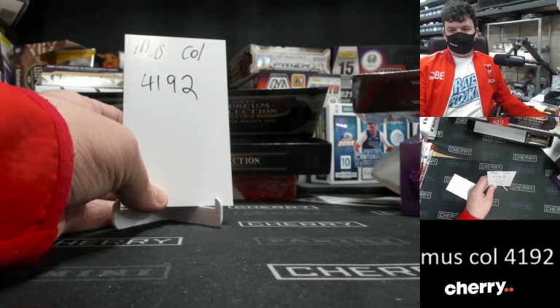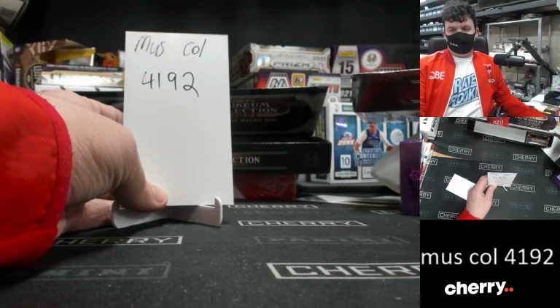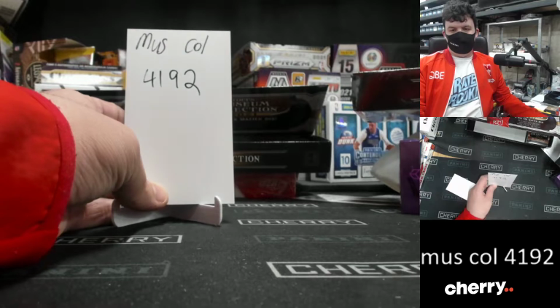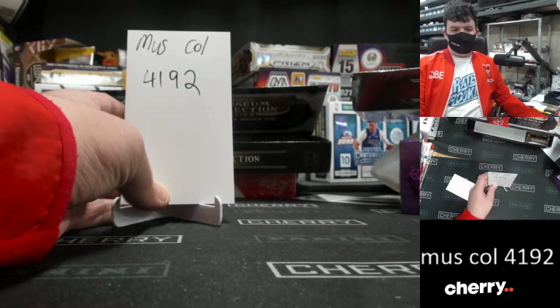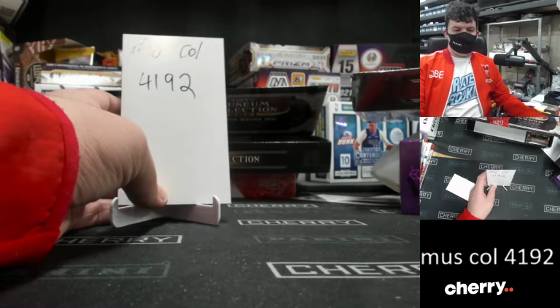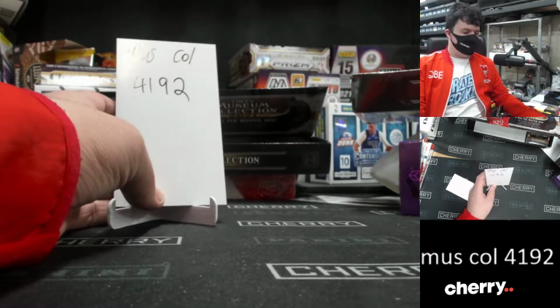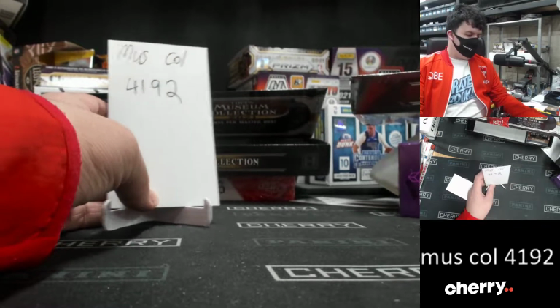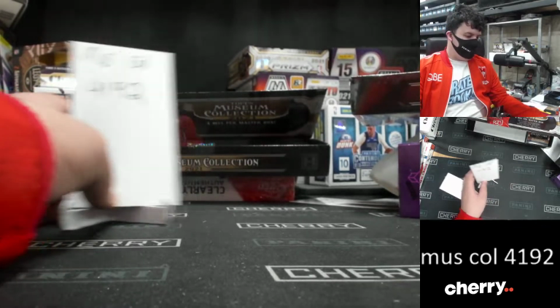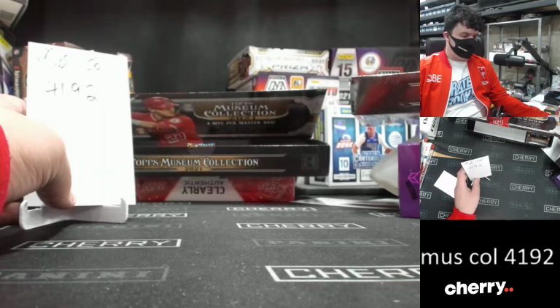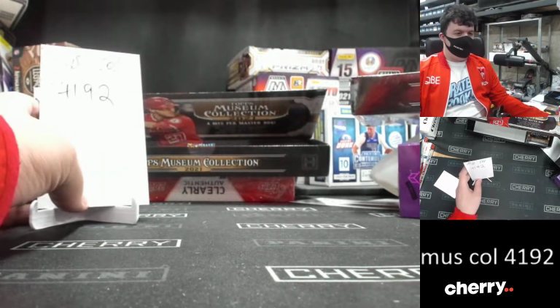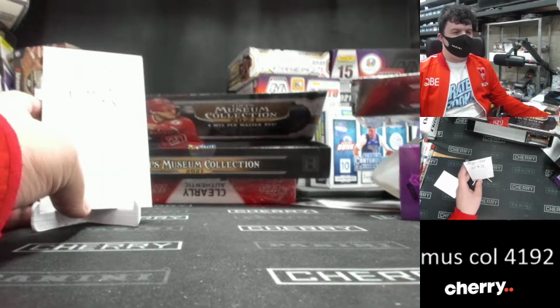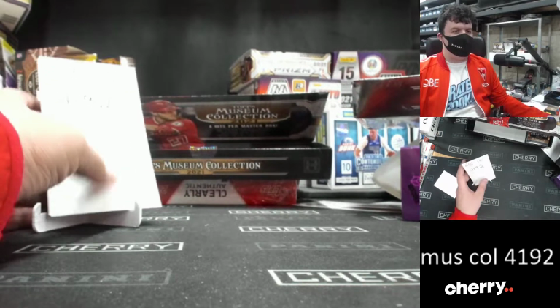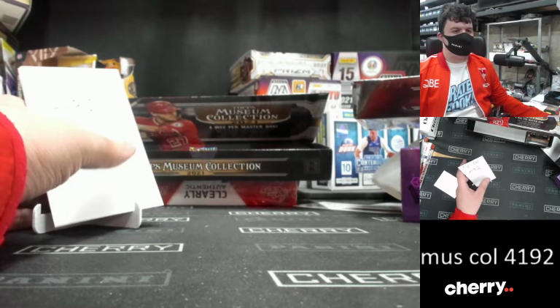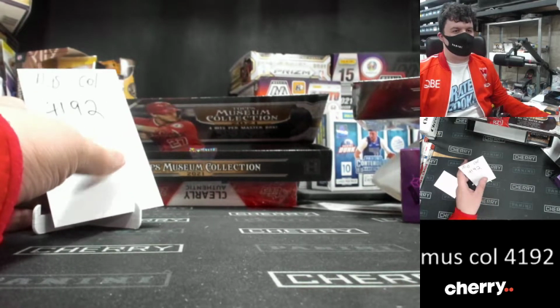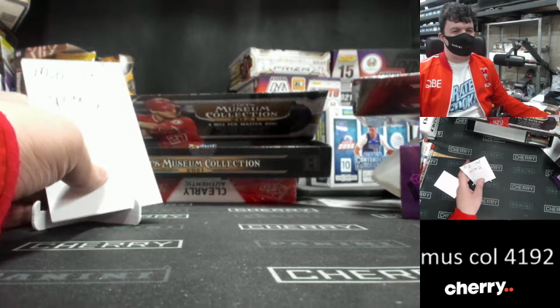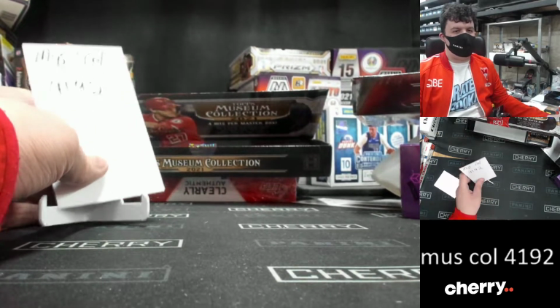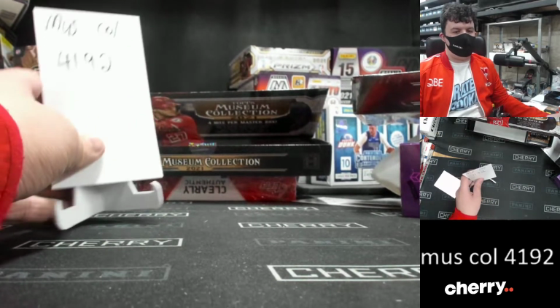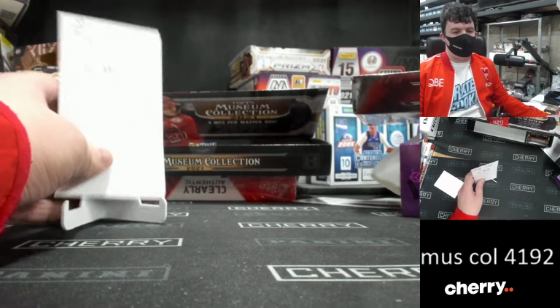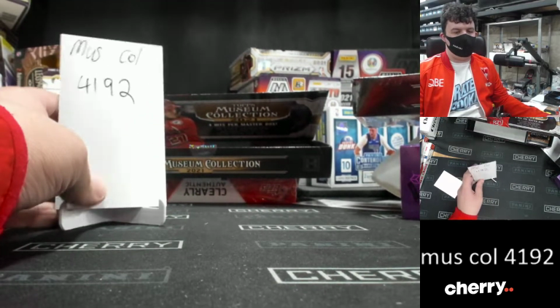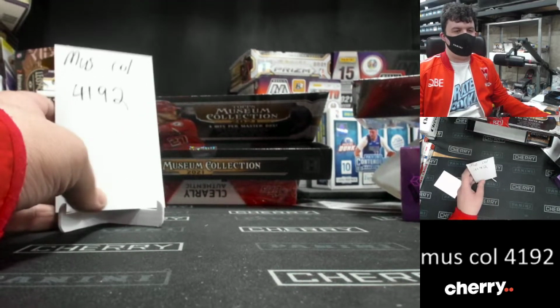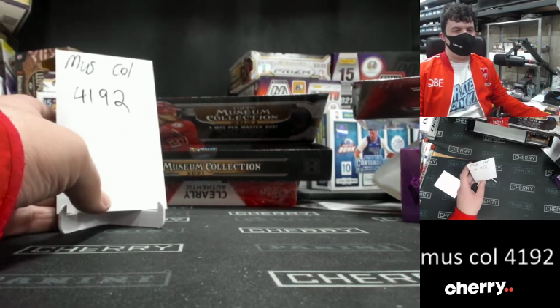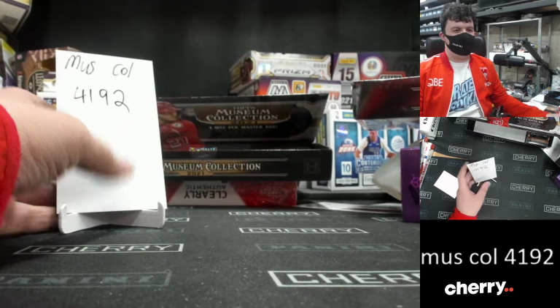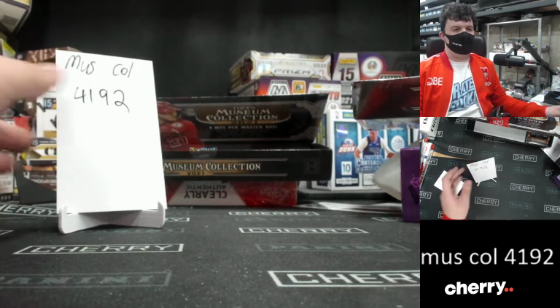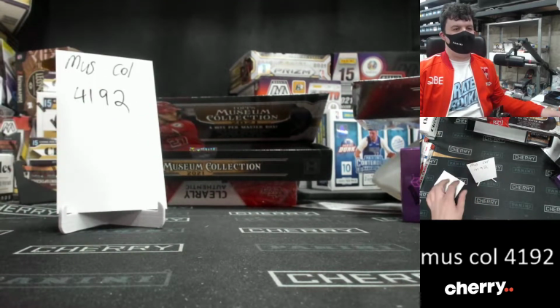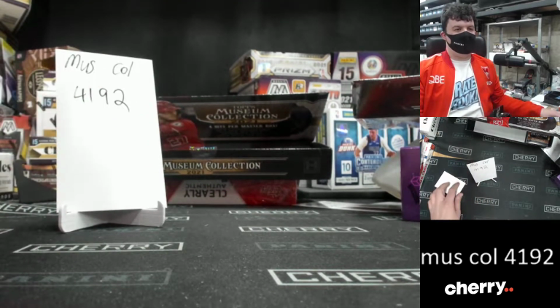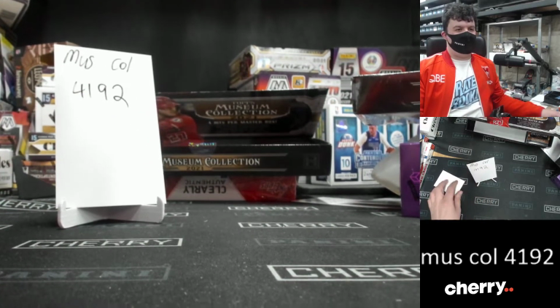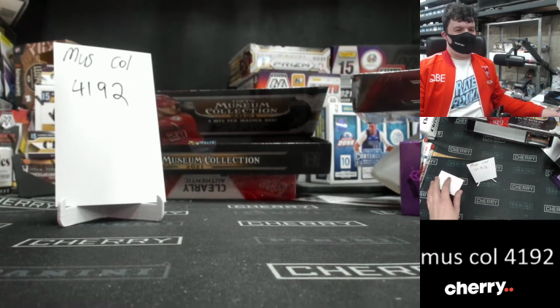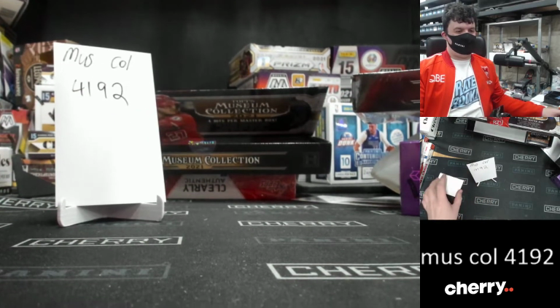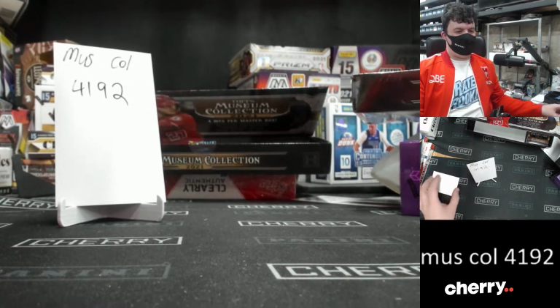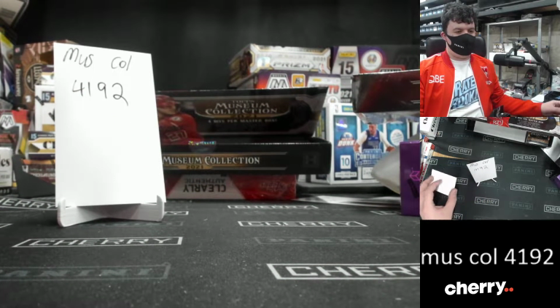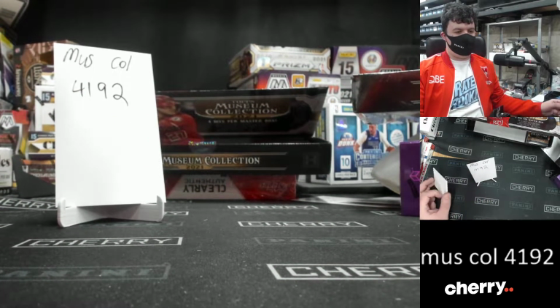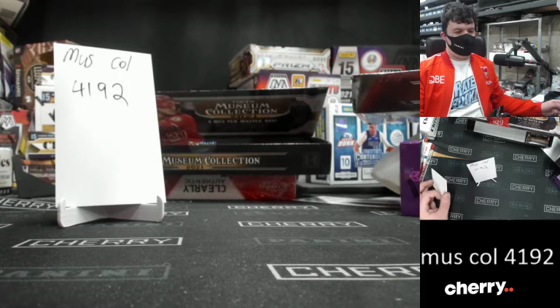Welcome to Museum Collection 4192. Let's go. I'm out of breath already.